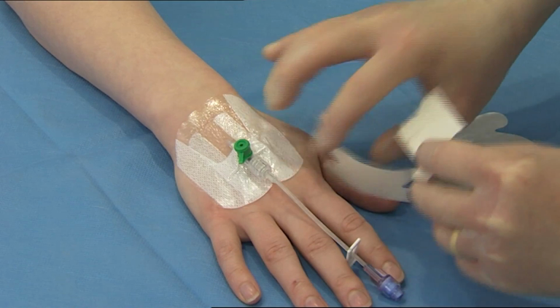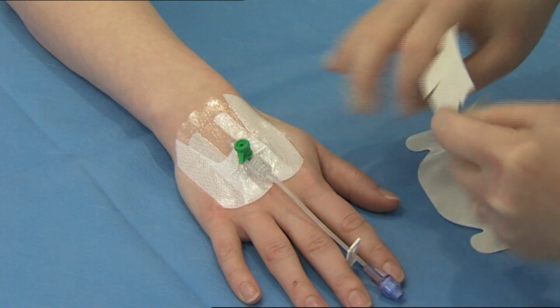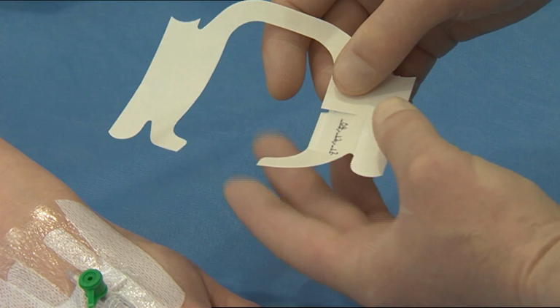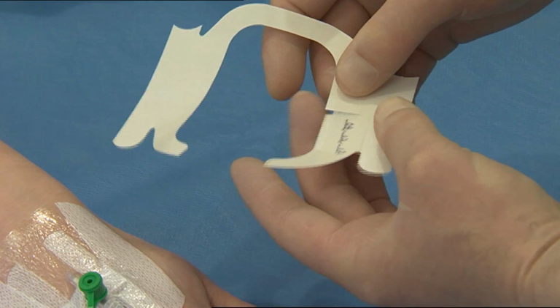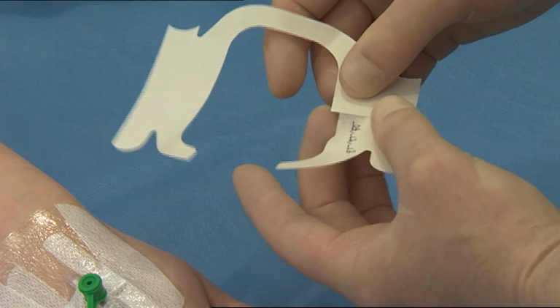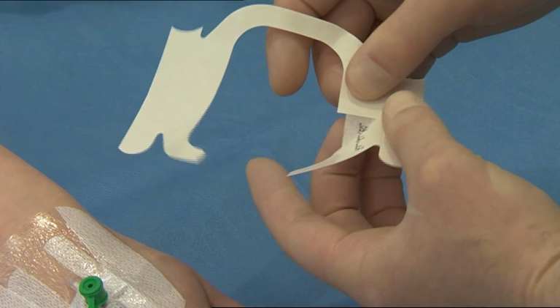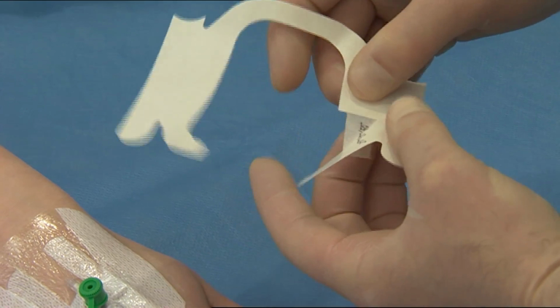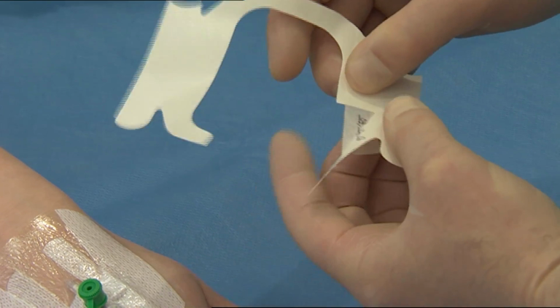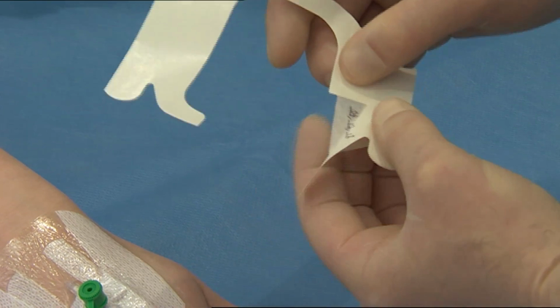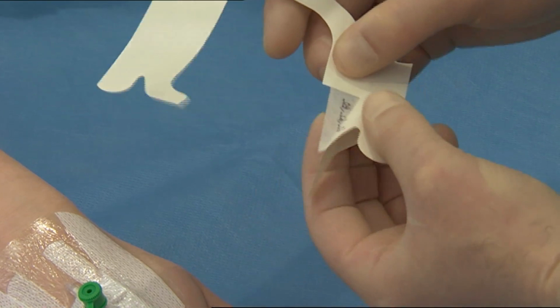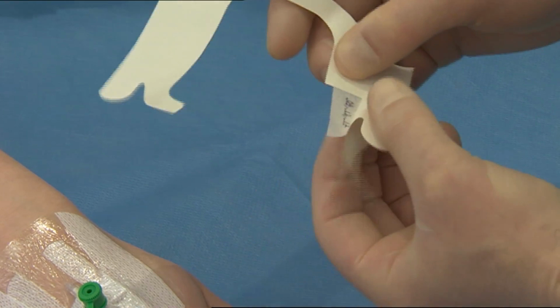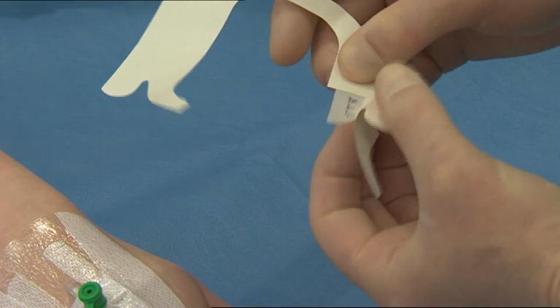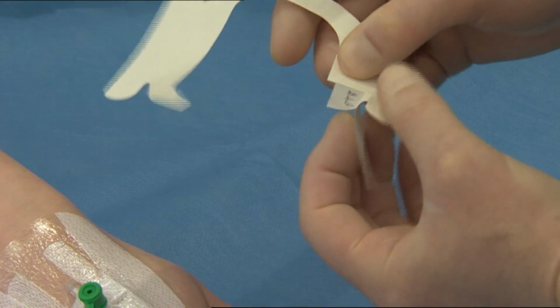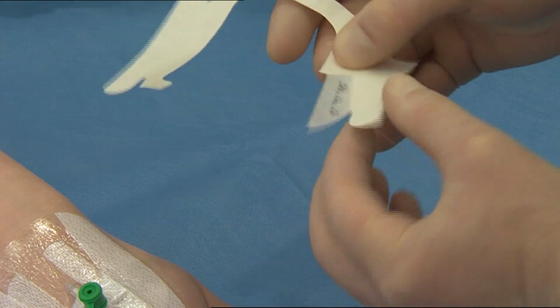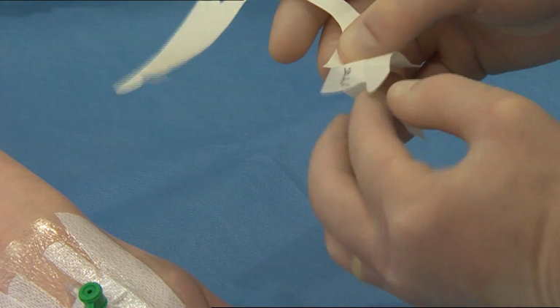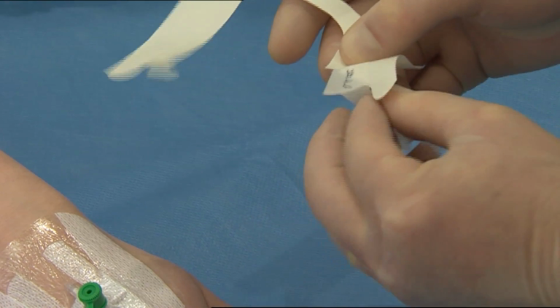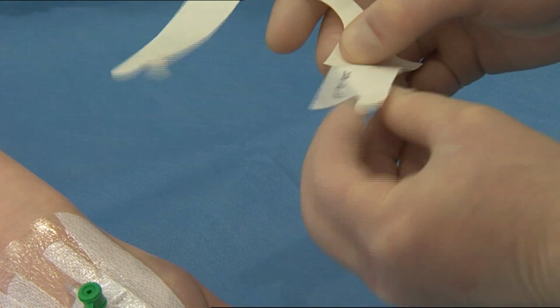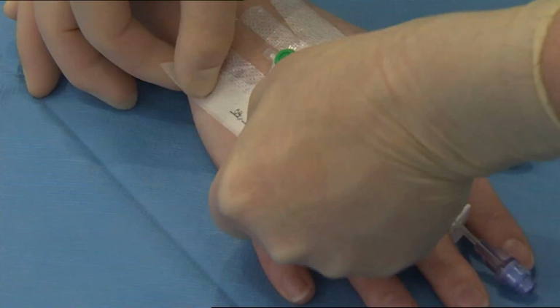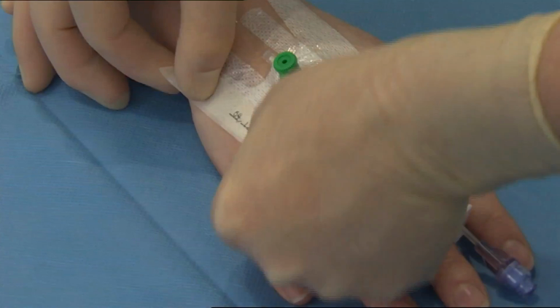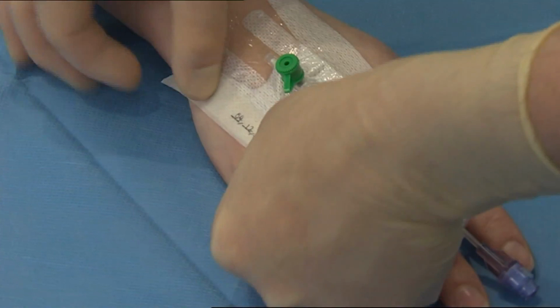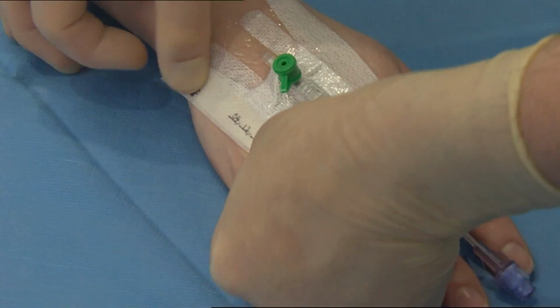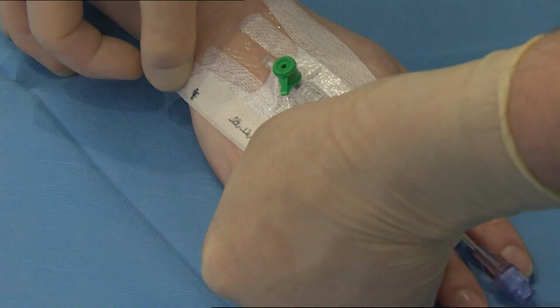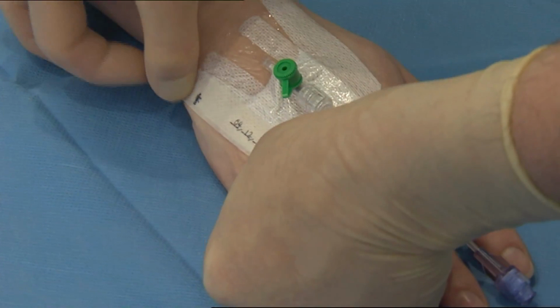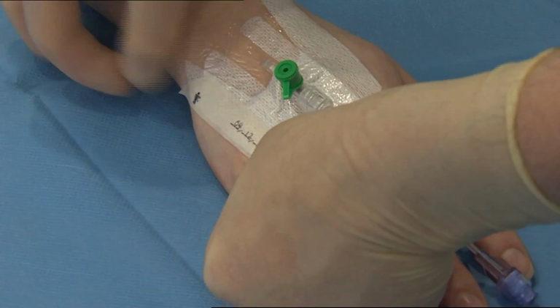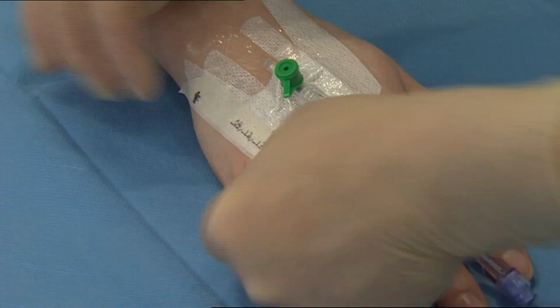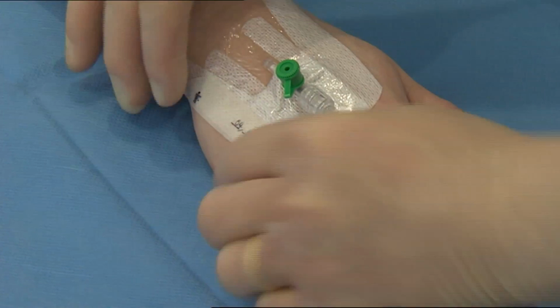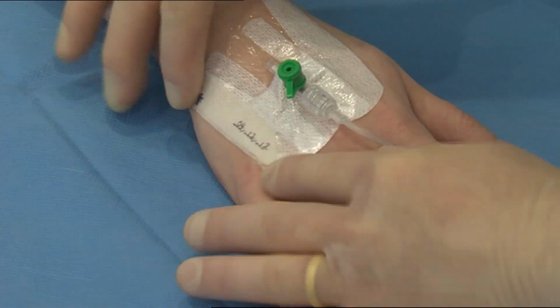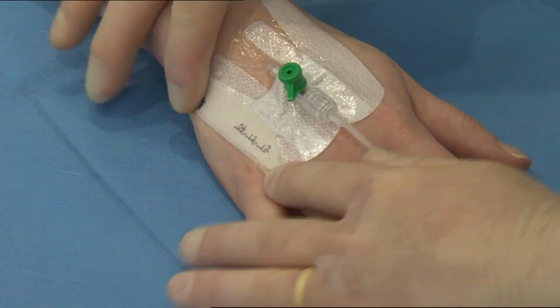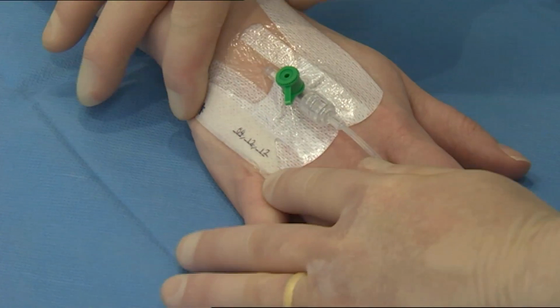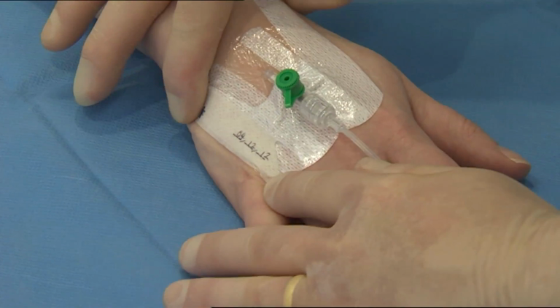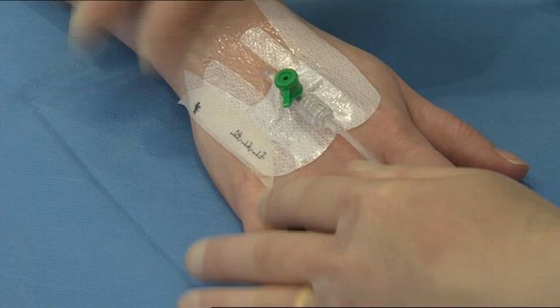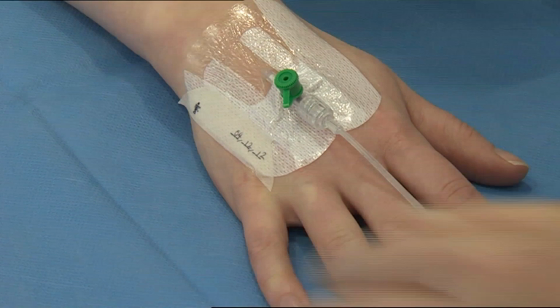Date the recording label and place along the dressing for documenting dressing change.